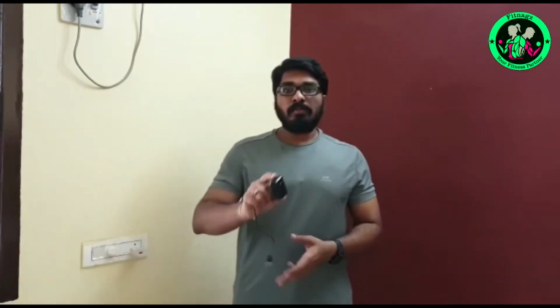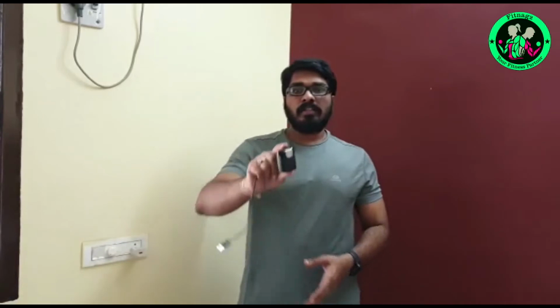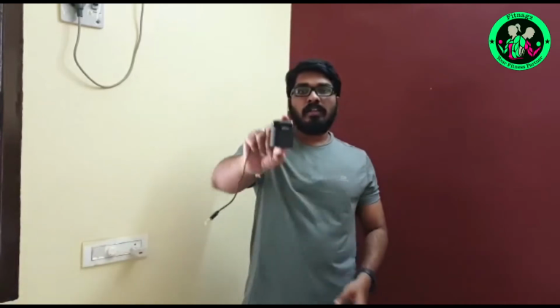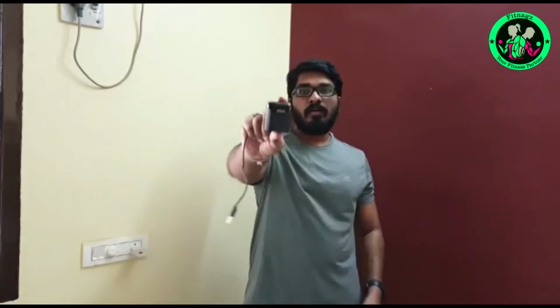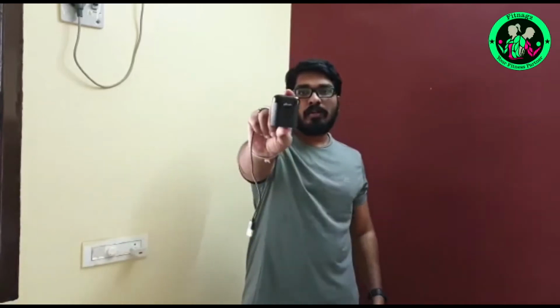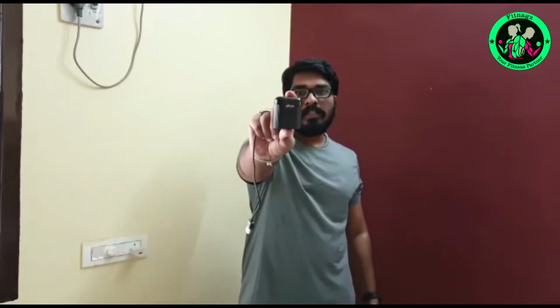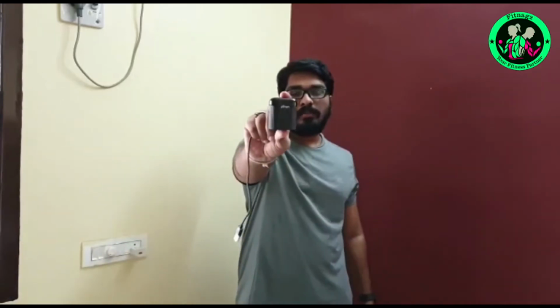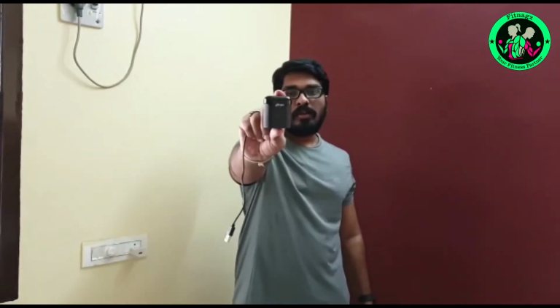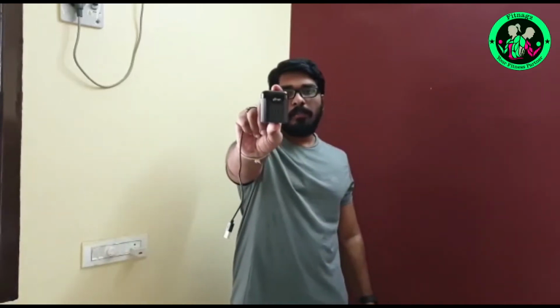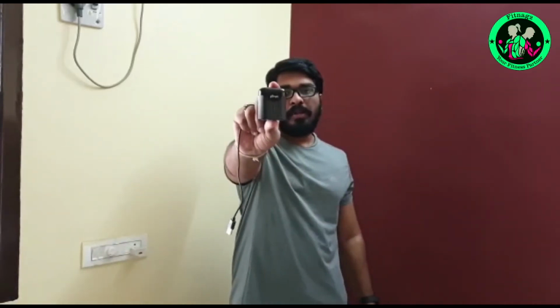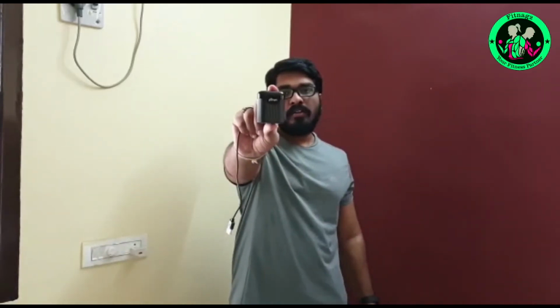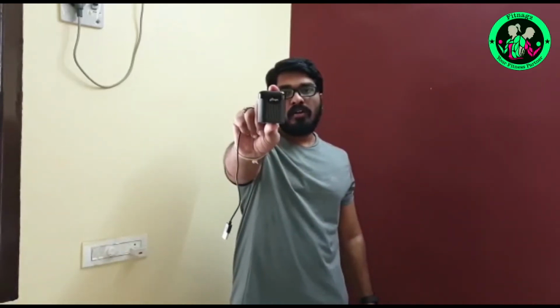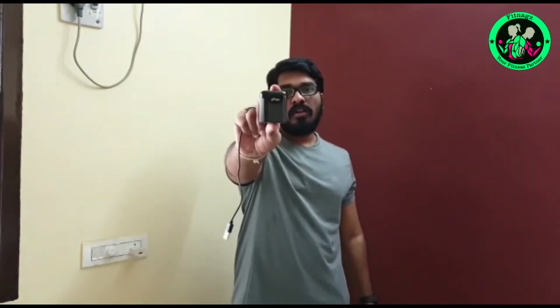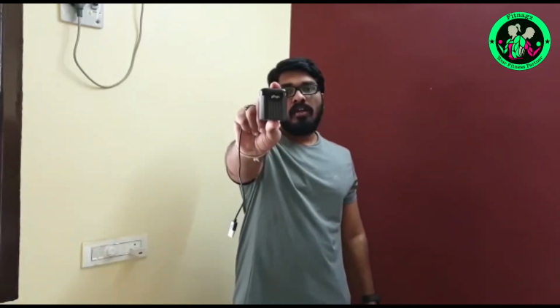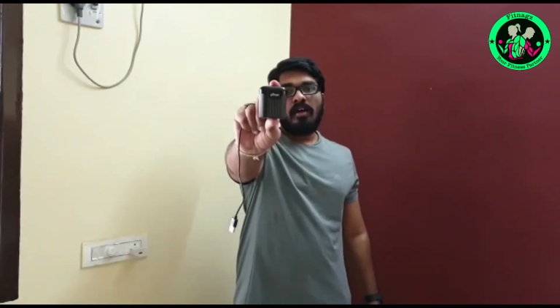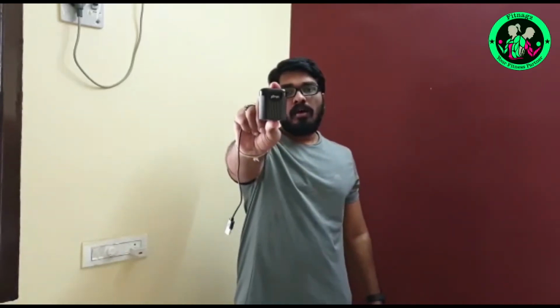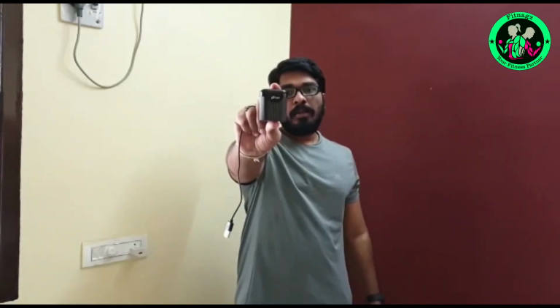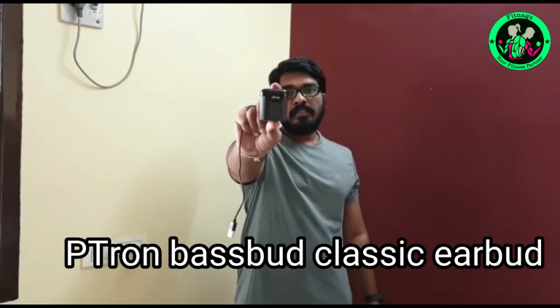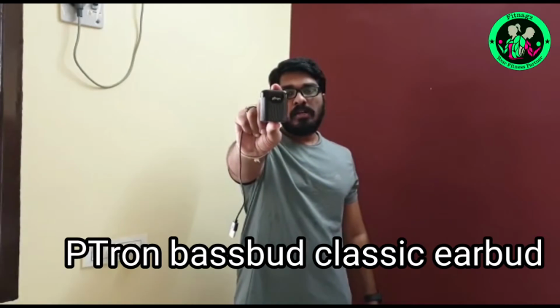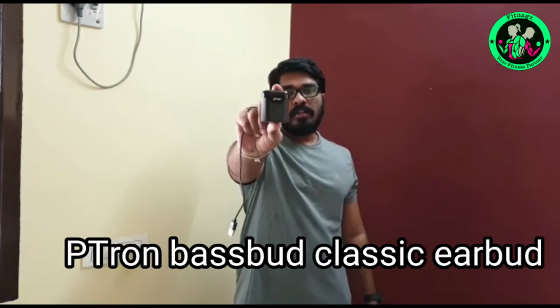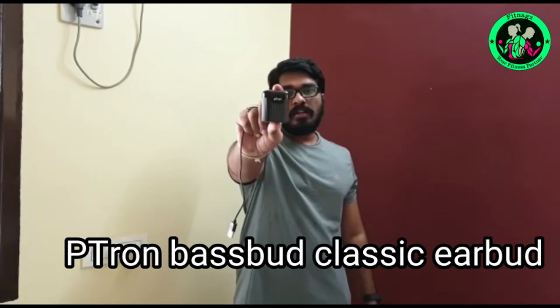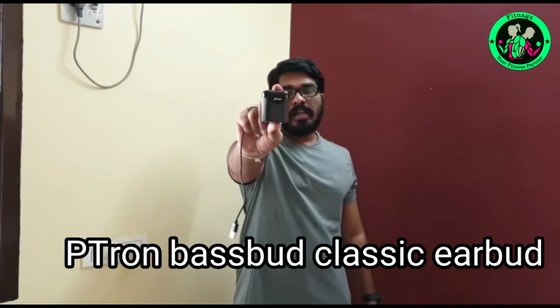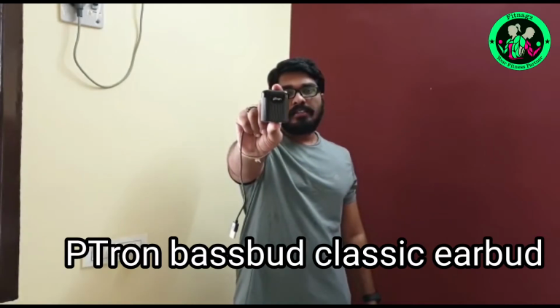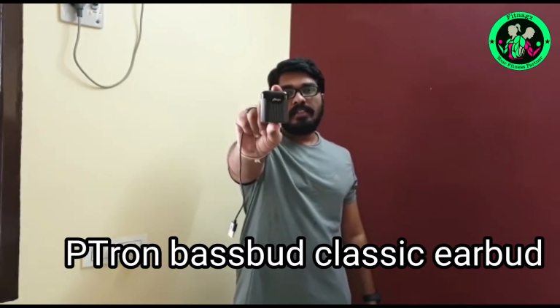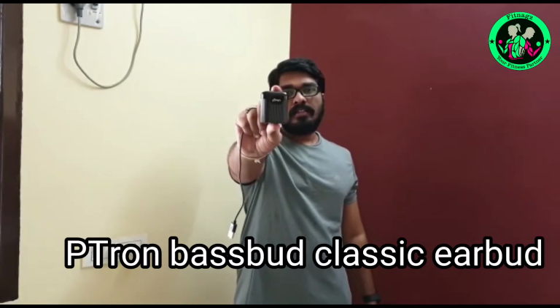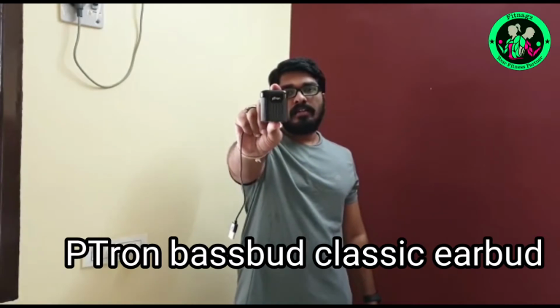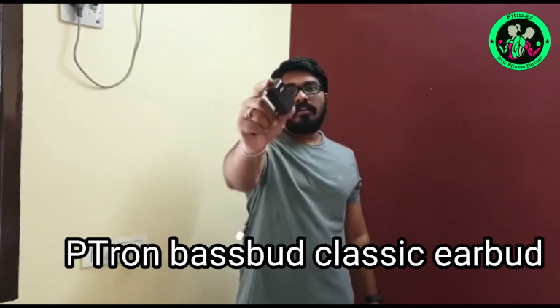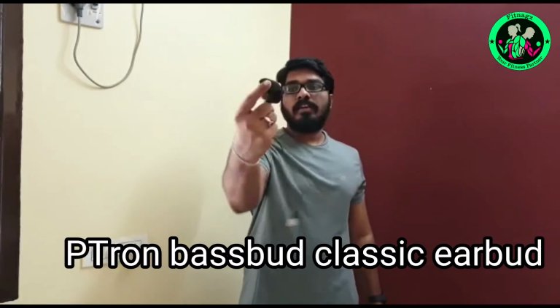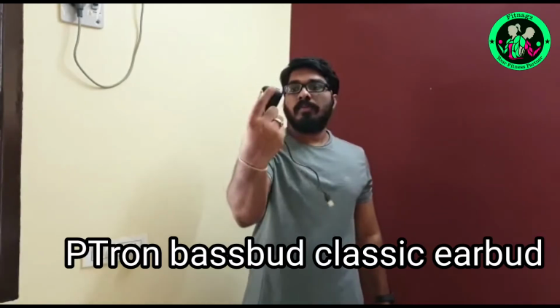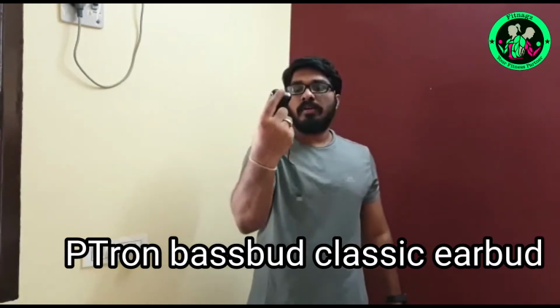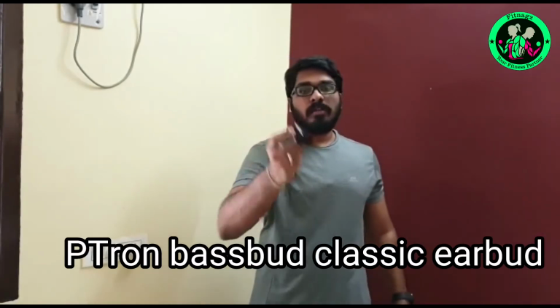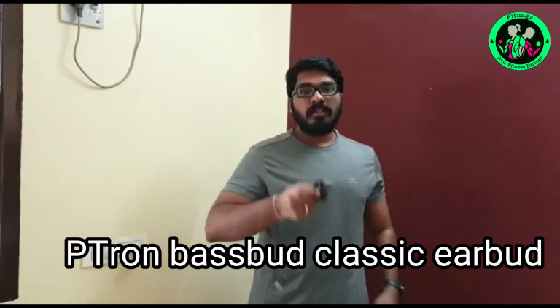Let's talk about the earbud: Petron, basebud, classic earbud.